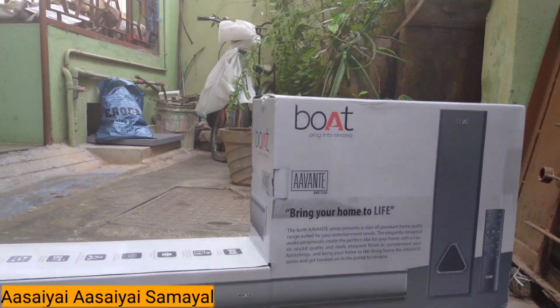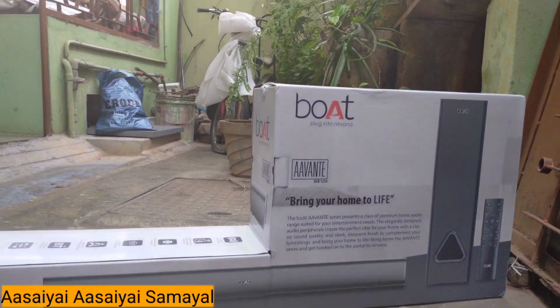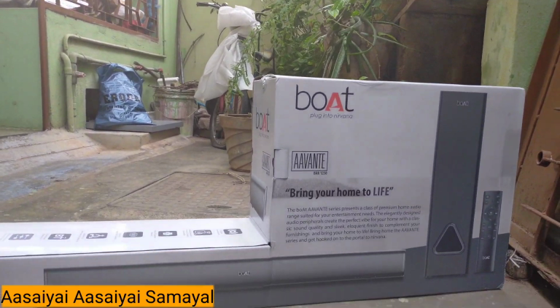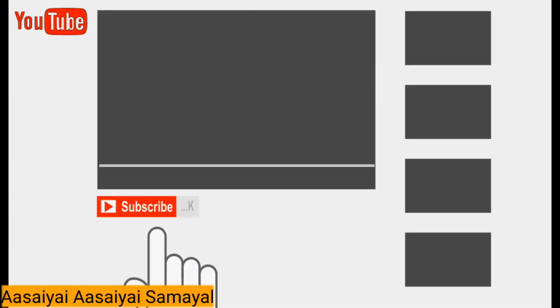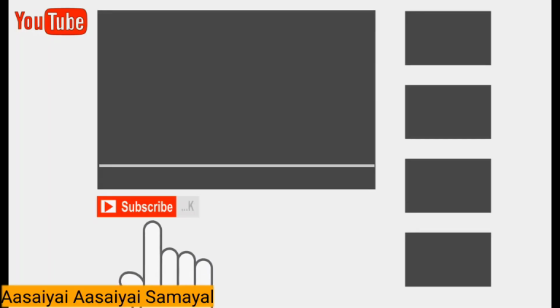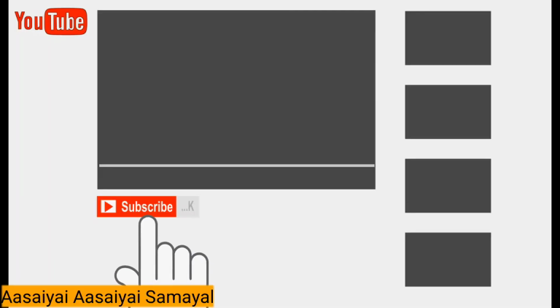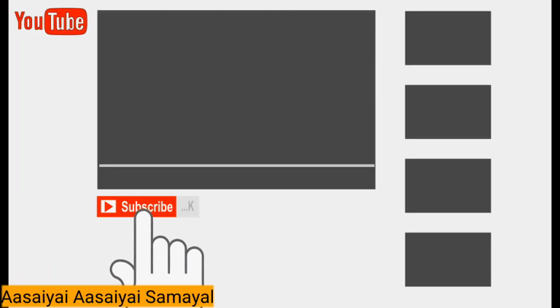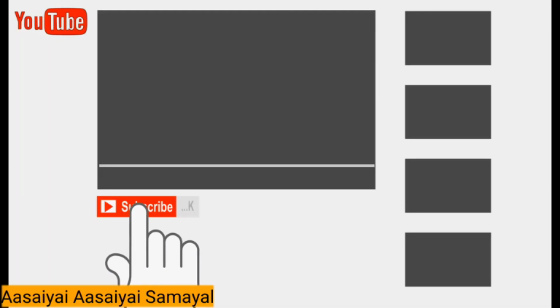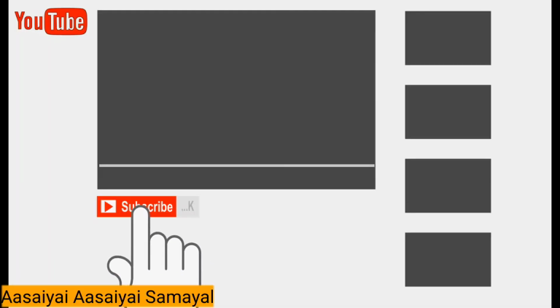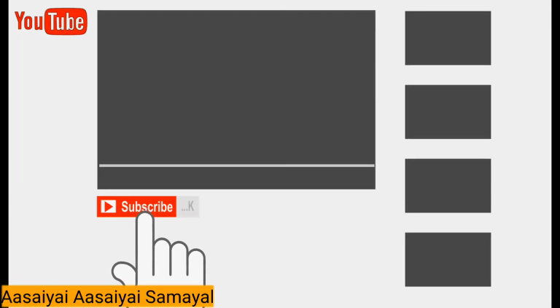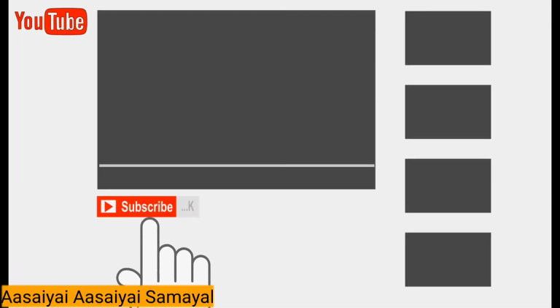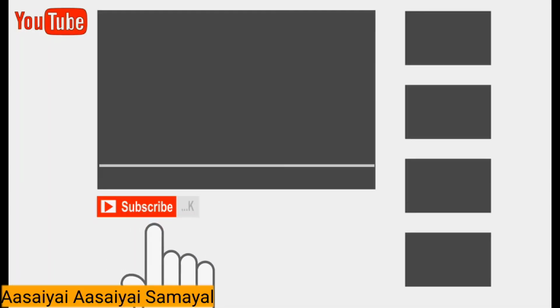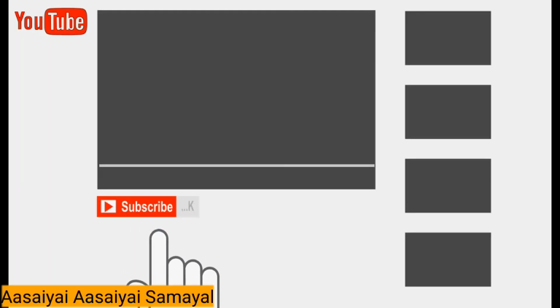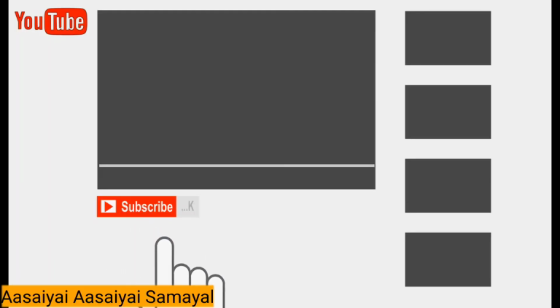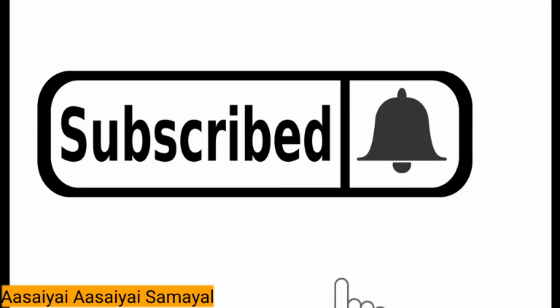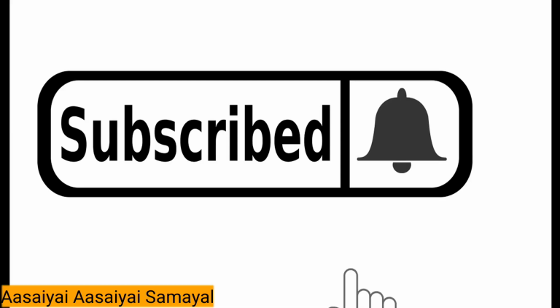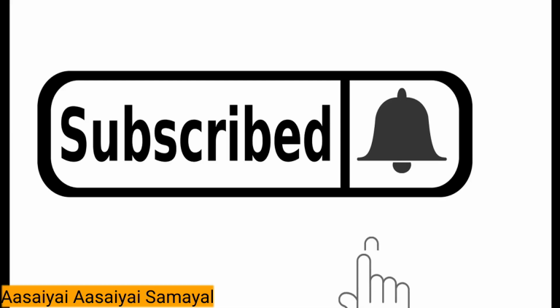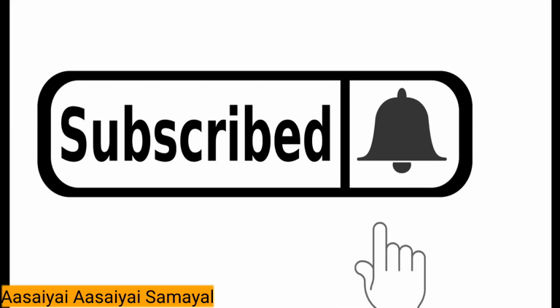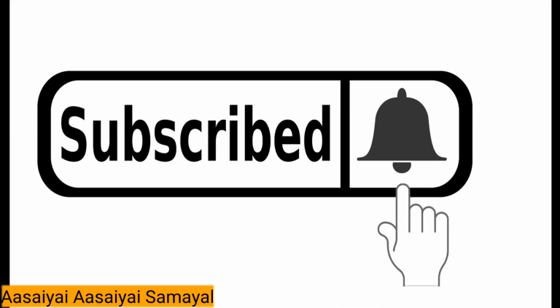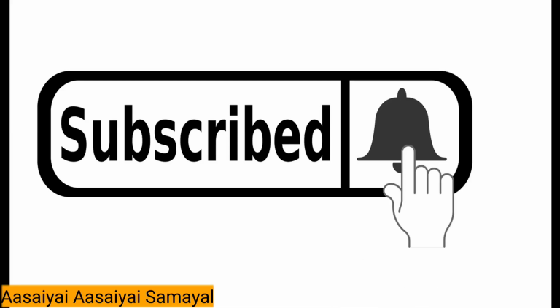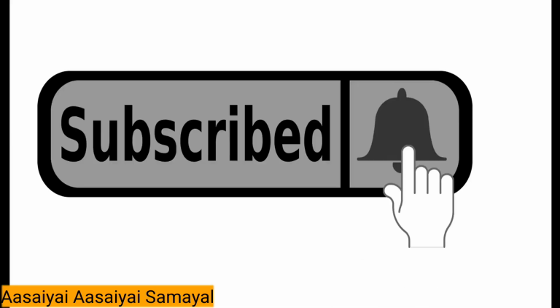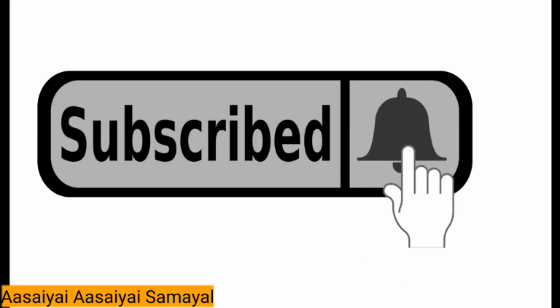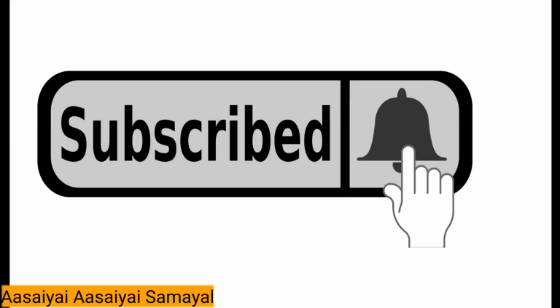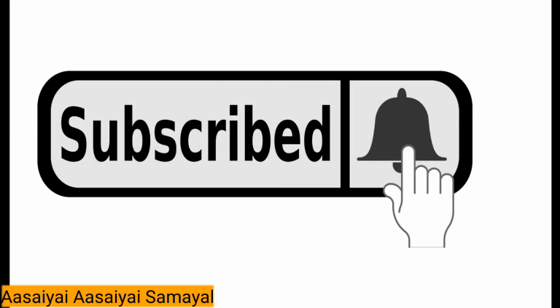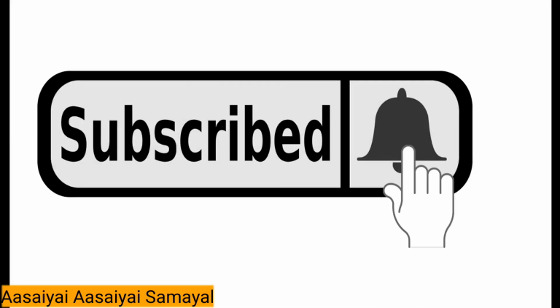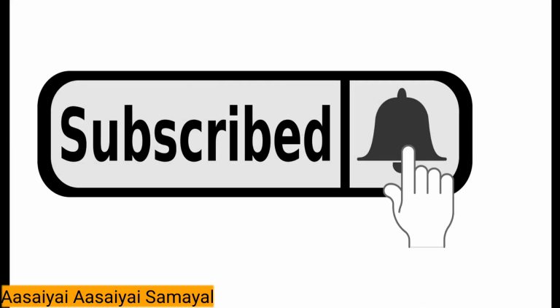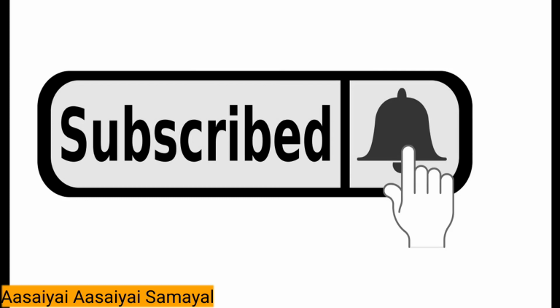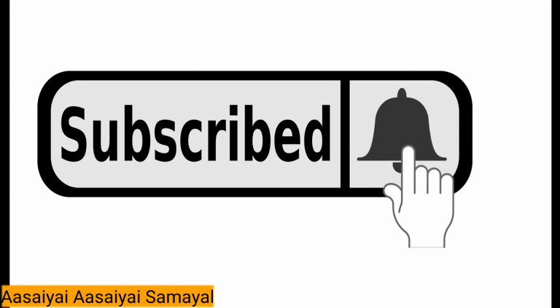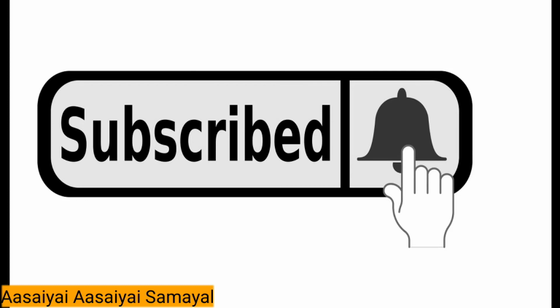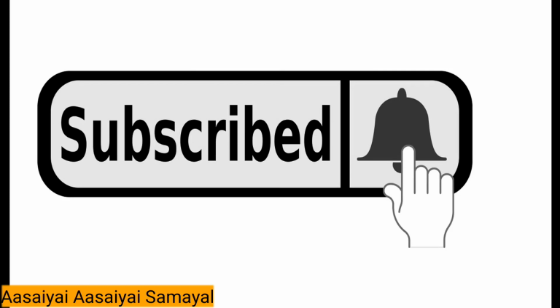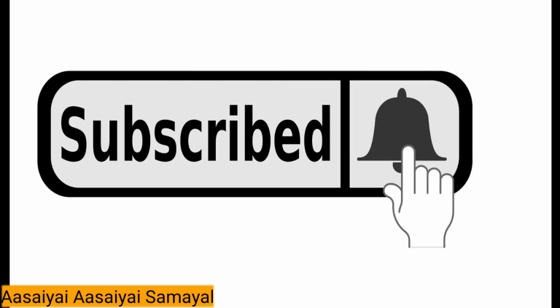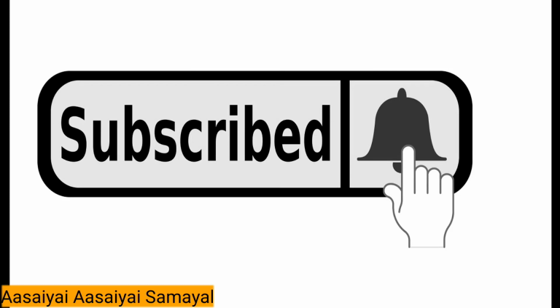If you want to use our videos, please click the bell icon.